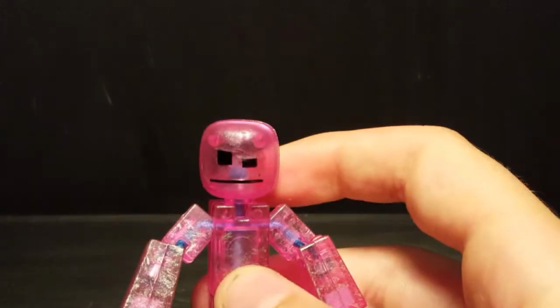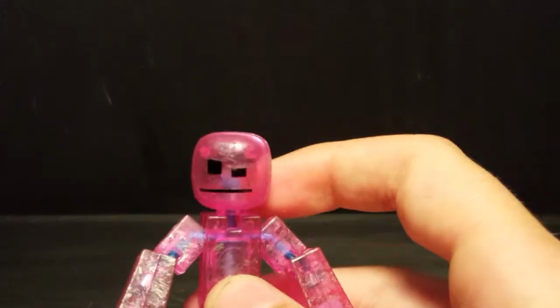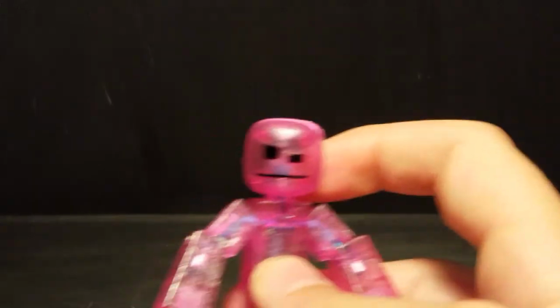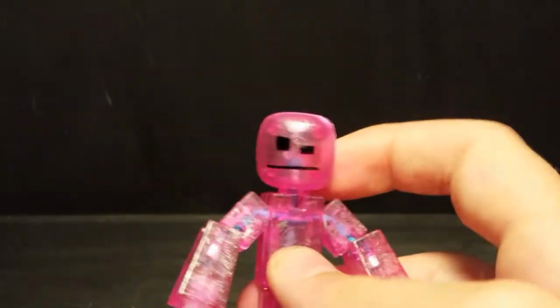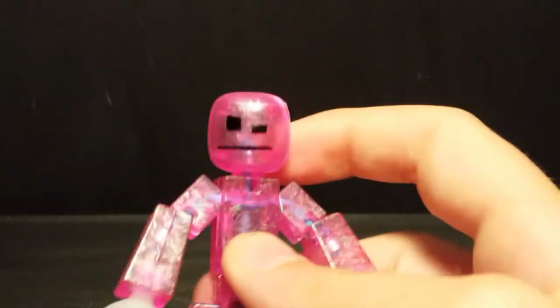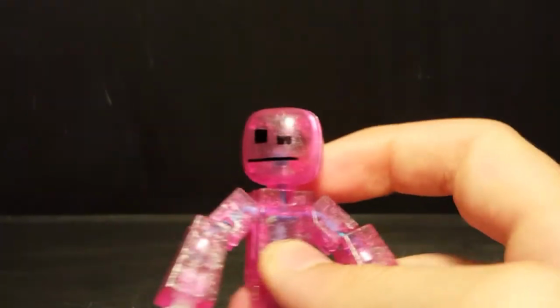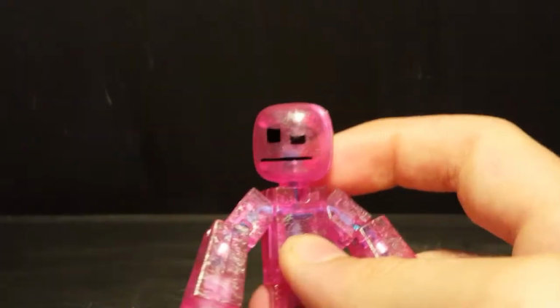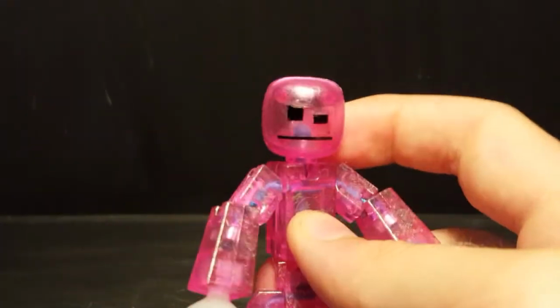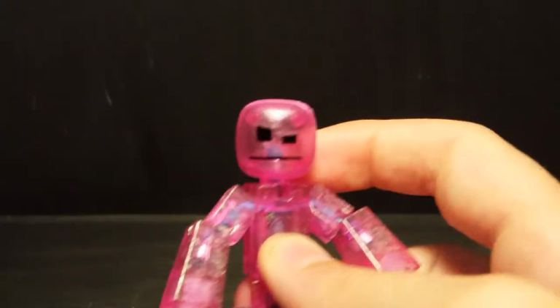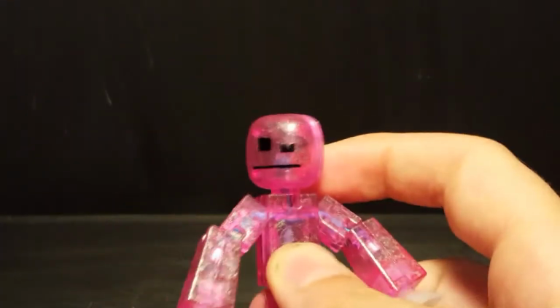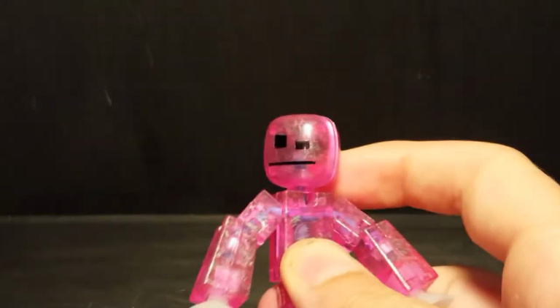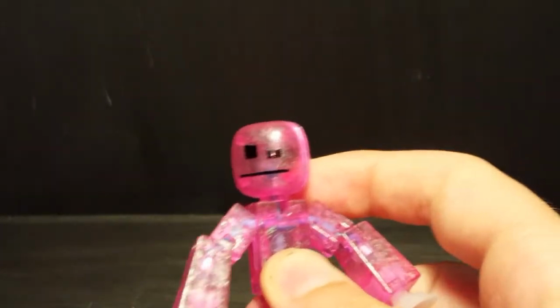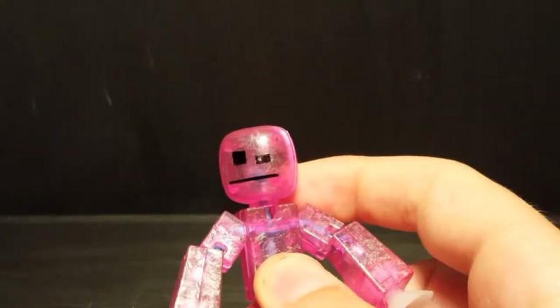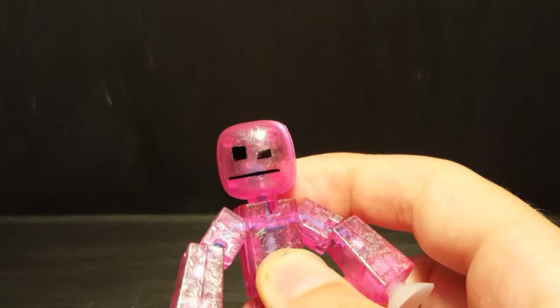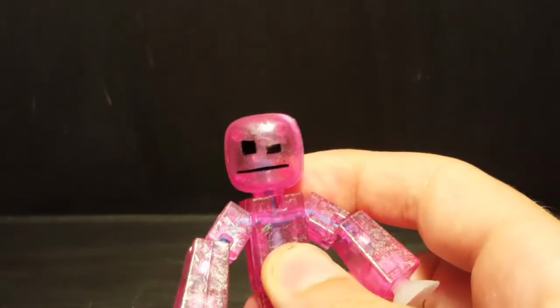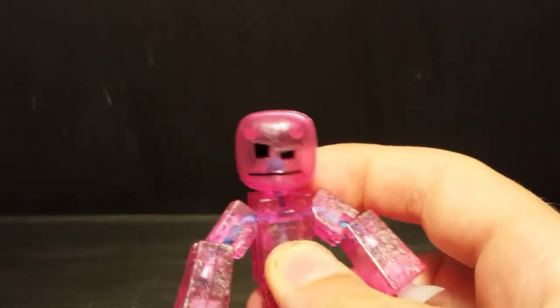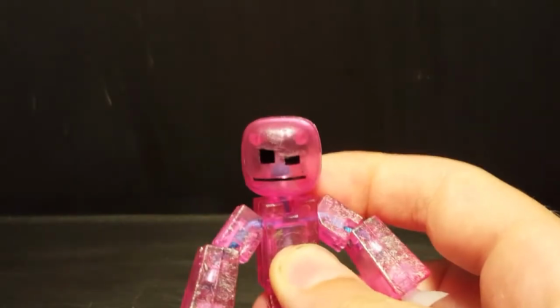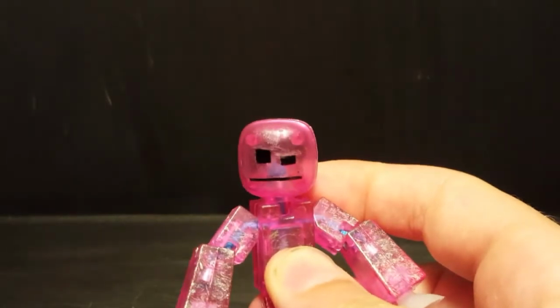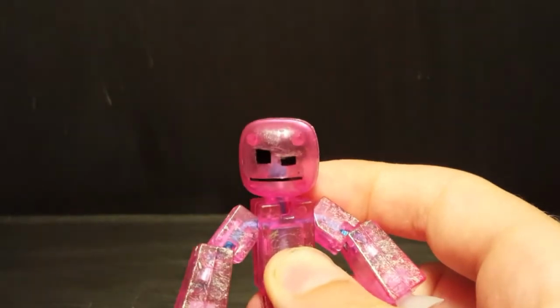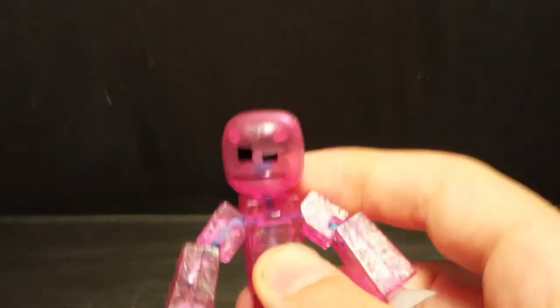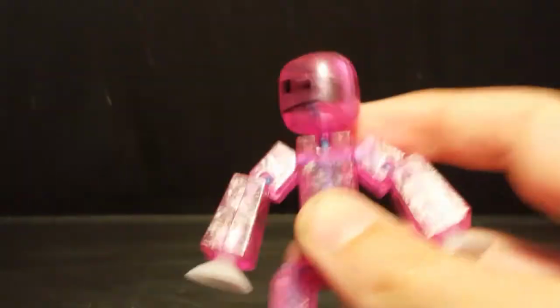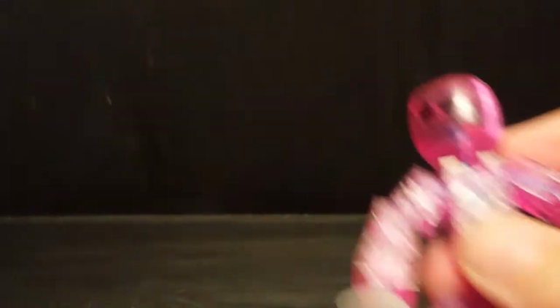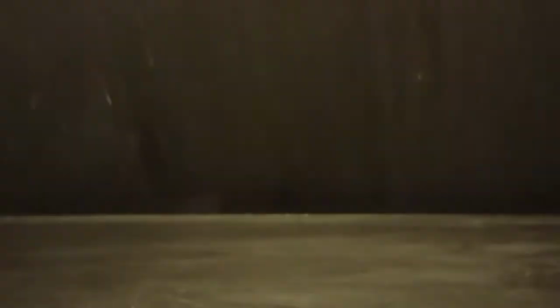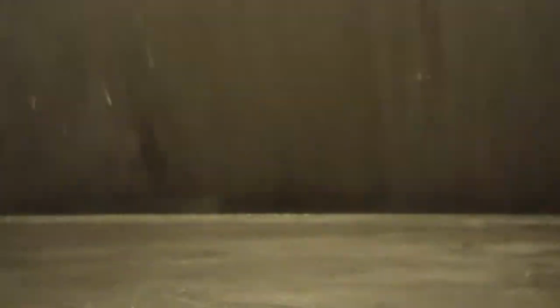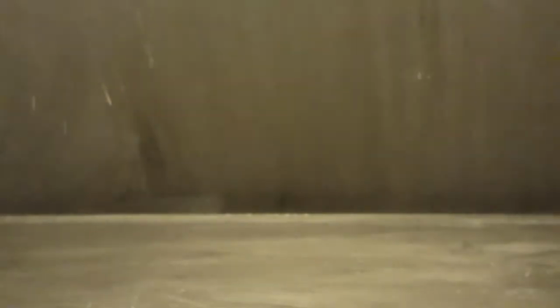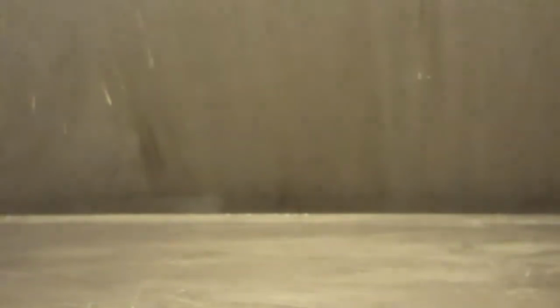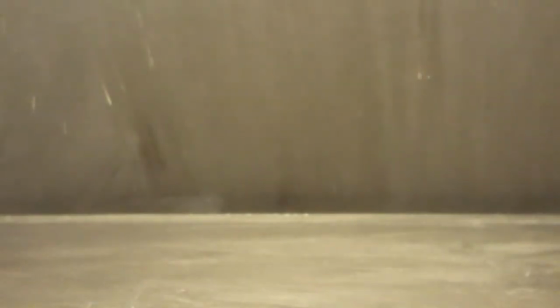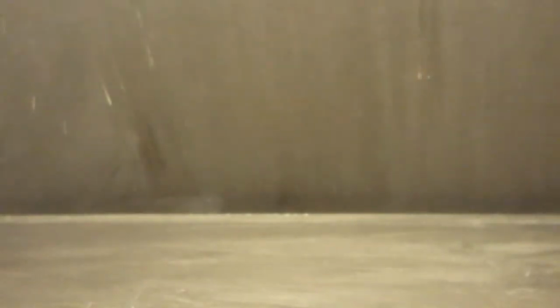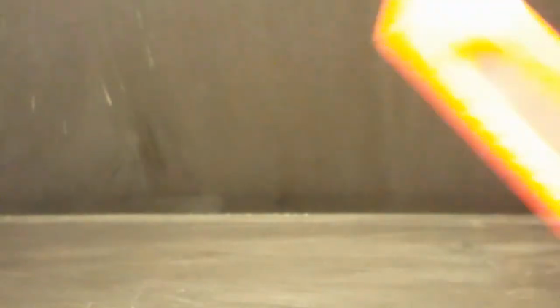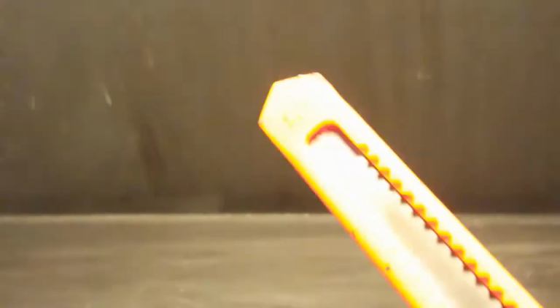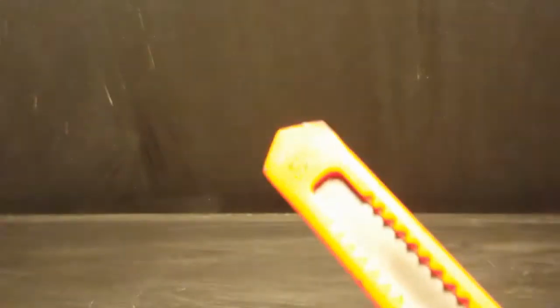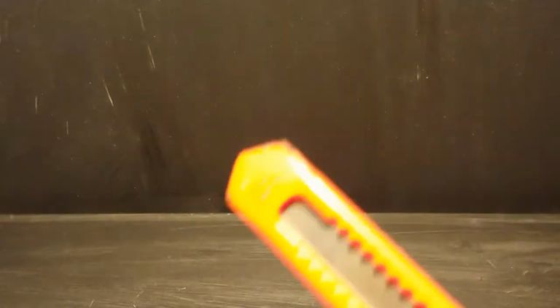The eyes were too big so I kind of cut them down a little bit using my trusty craft knife.